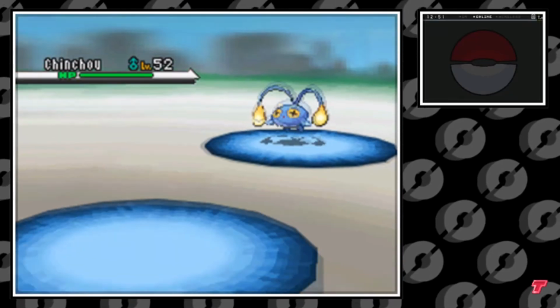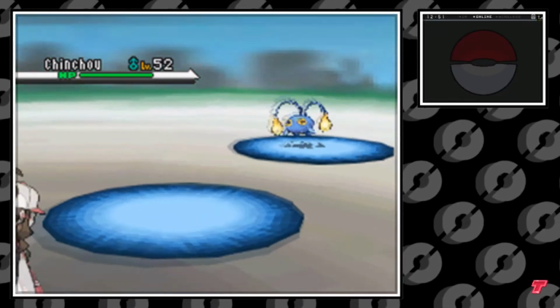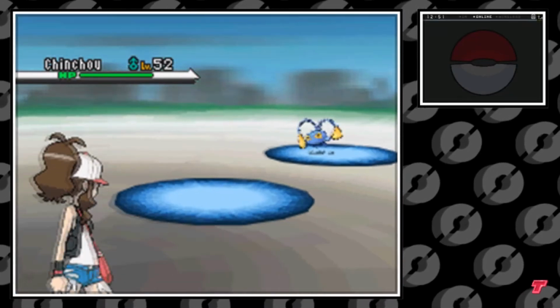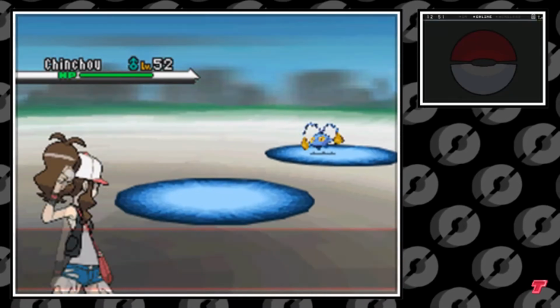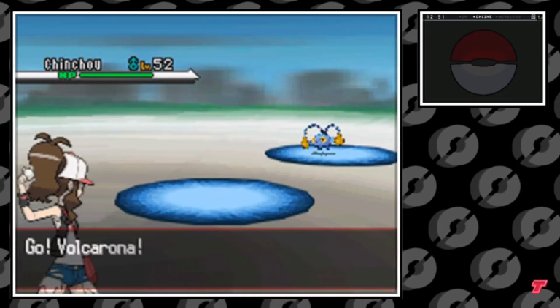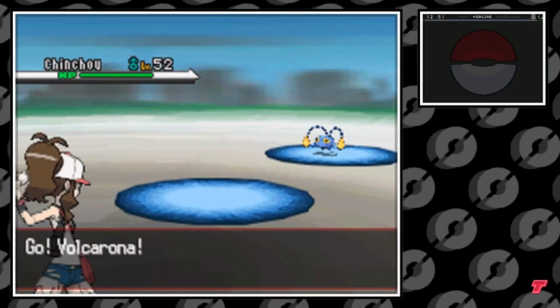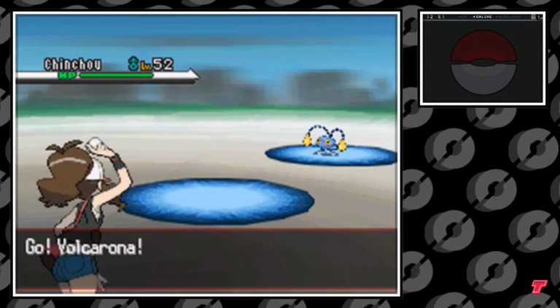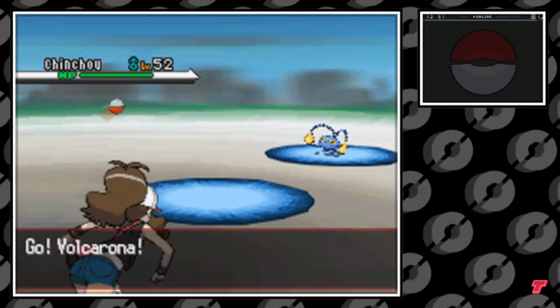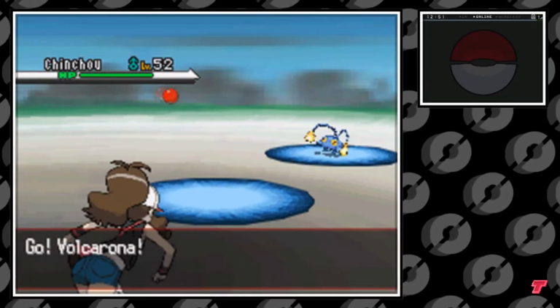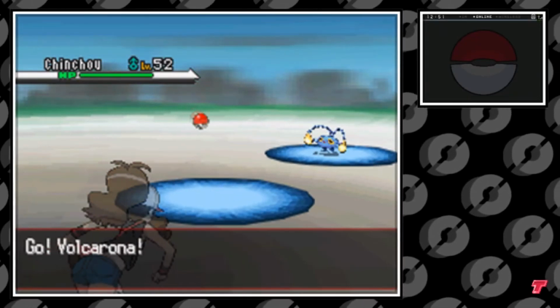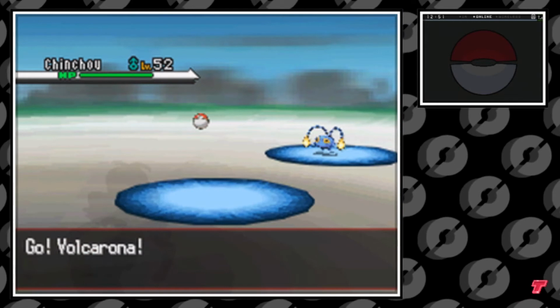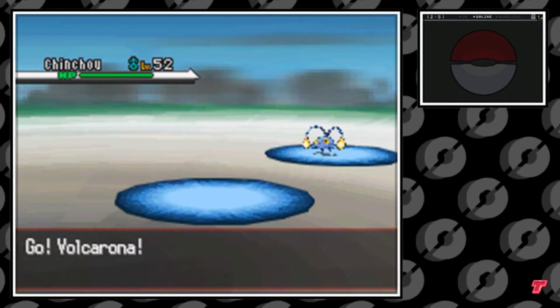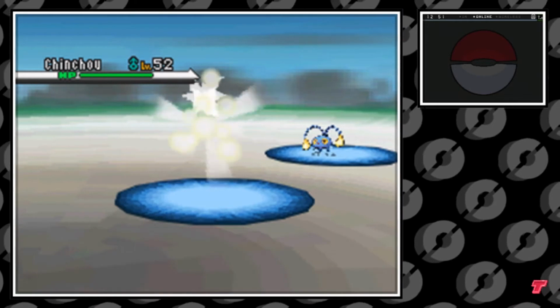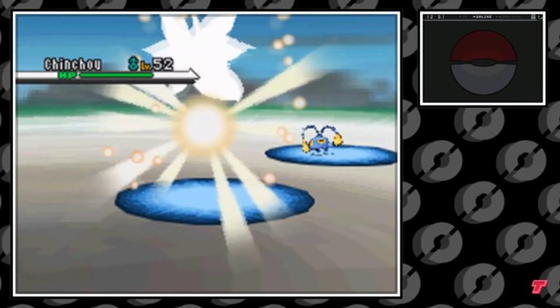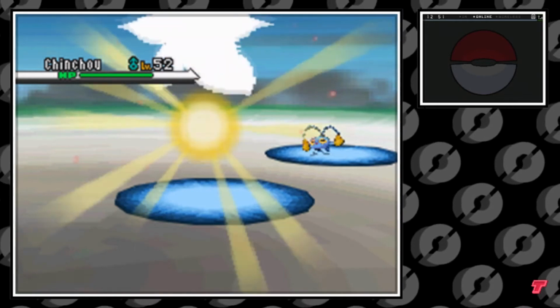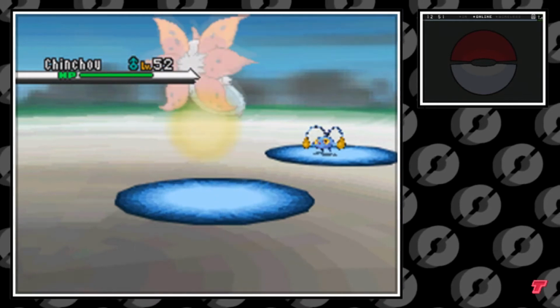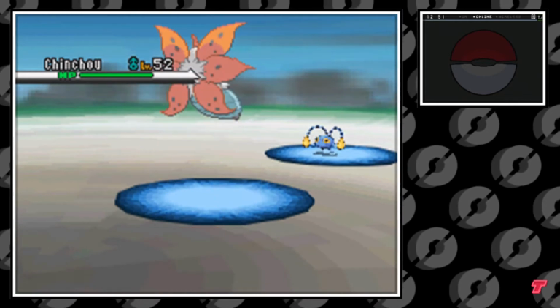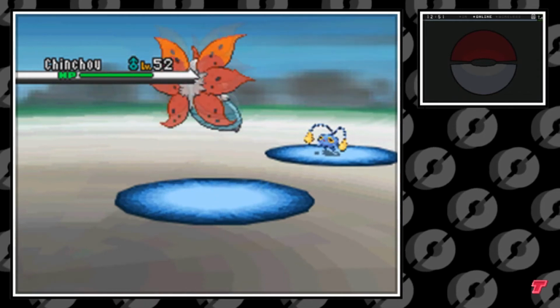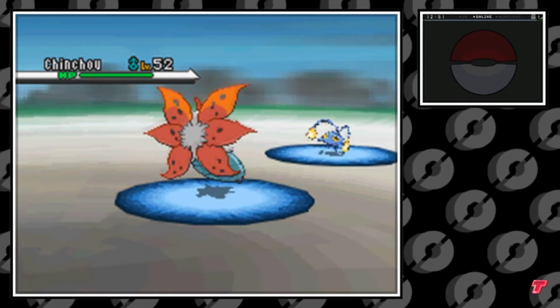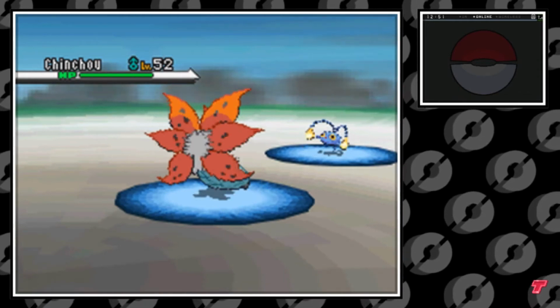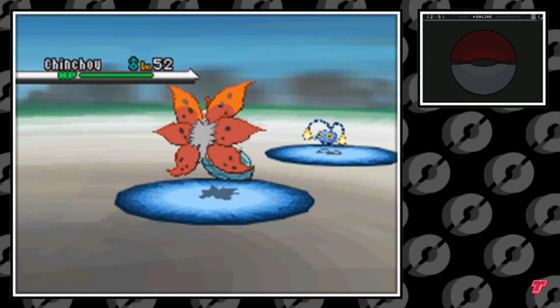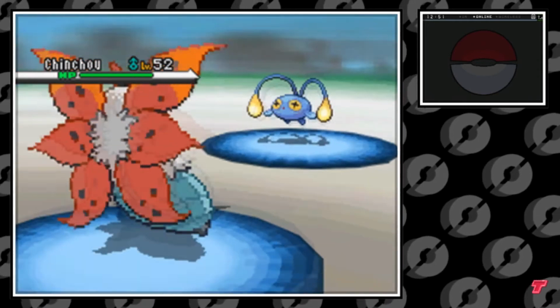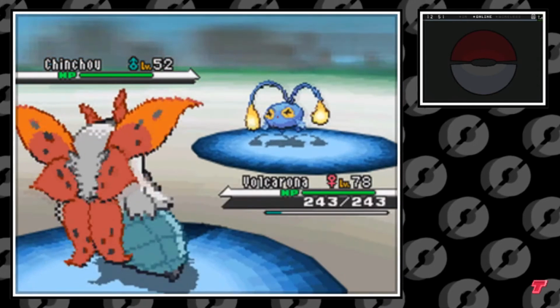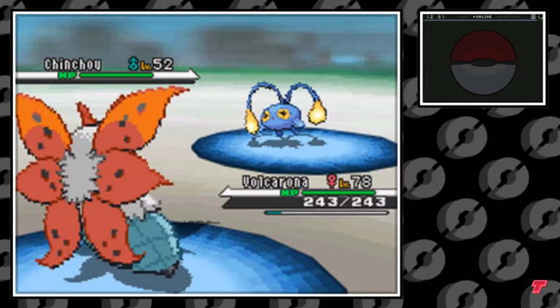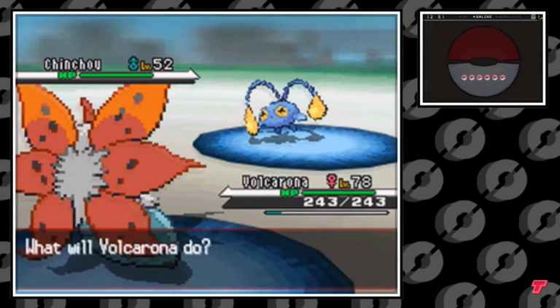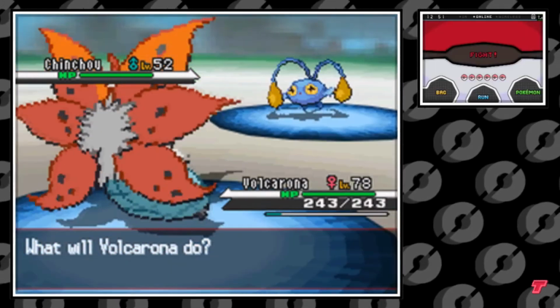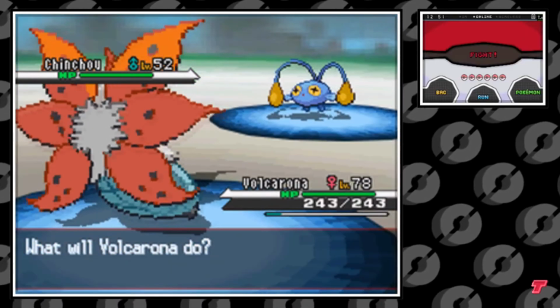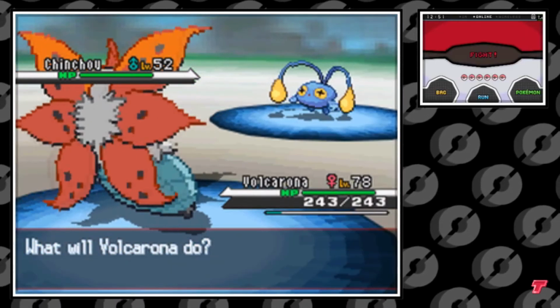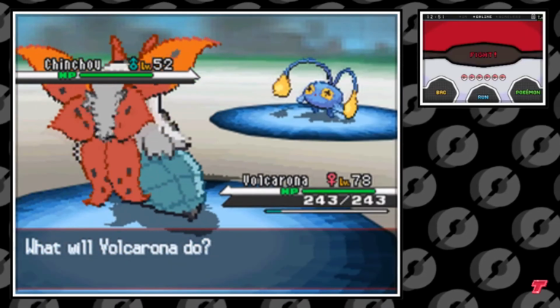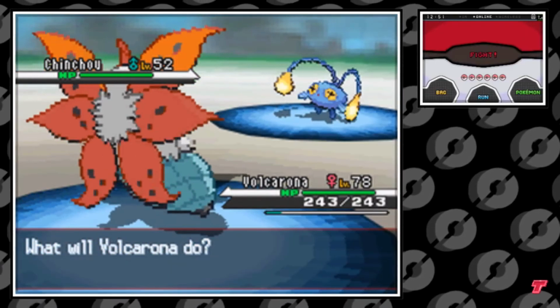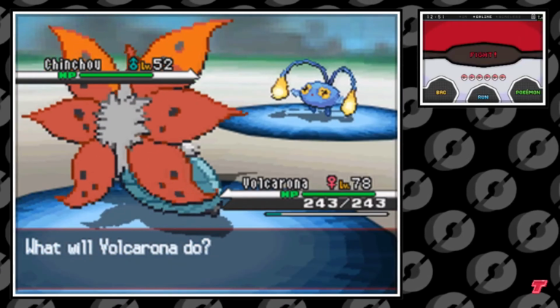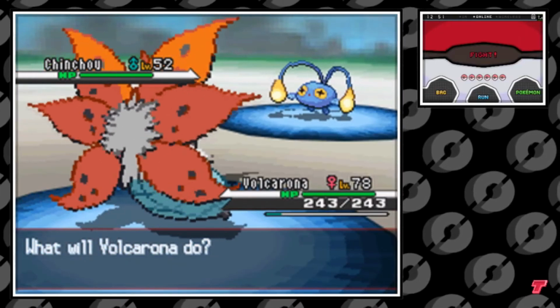It won't take you longer than two minutes. So that's the easiest way of finding the Angler Pokemon Chinchou in Pokemon Black and White.